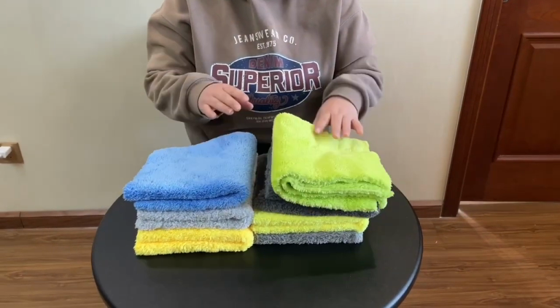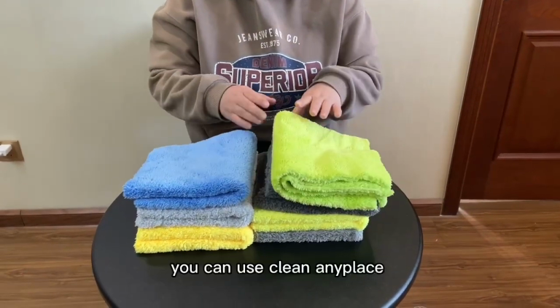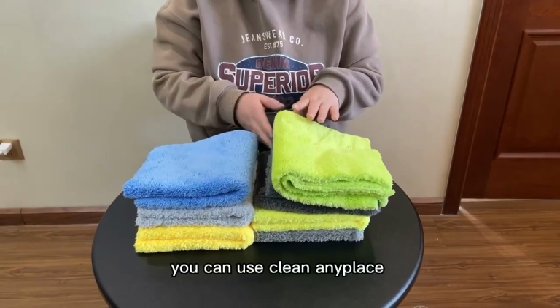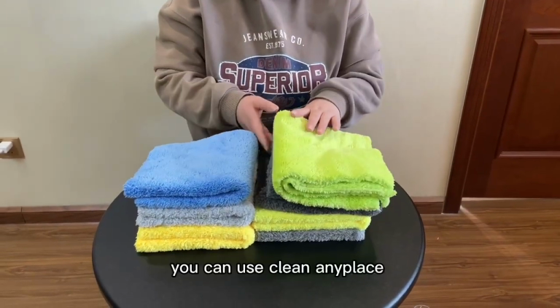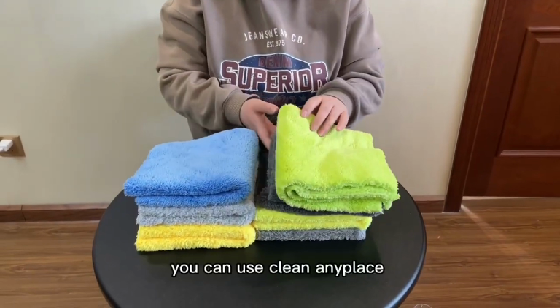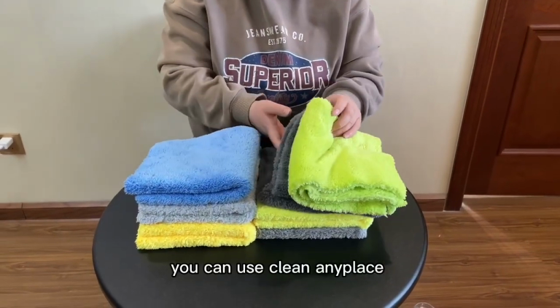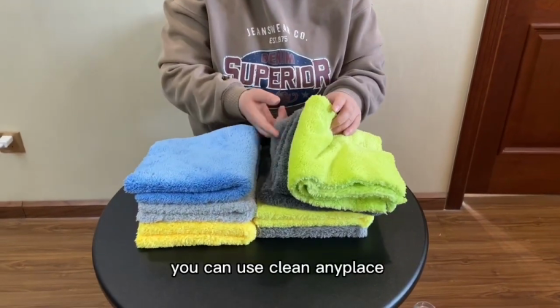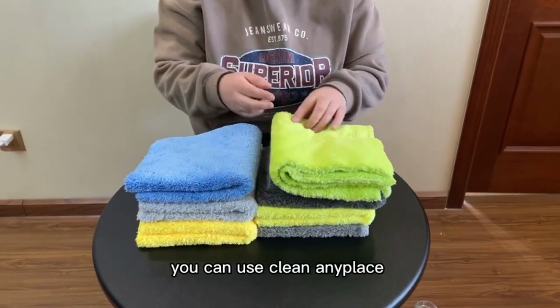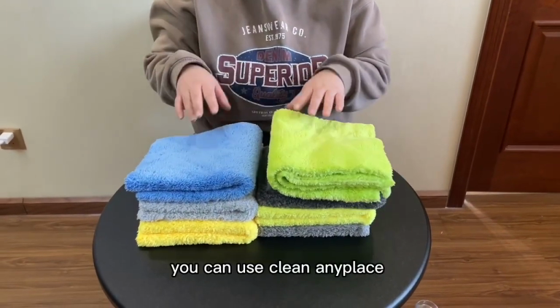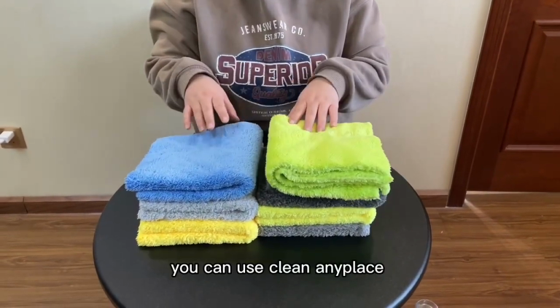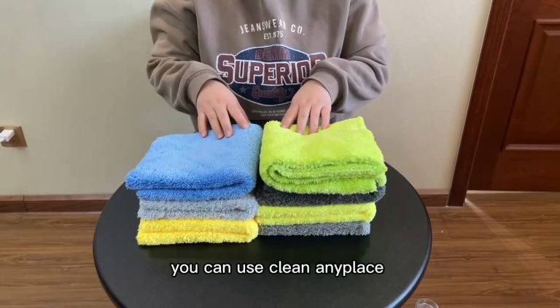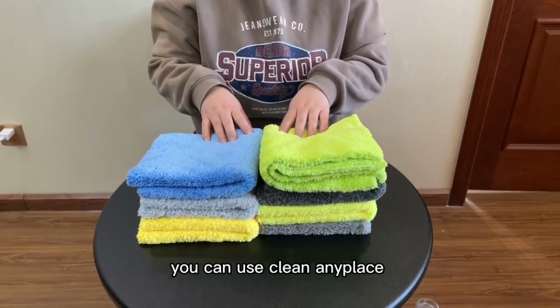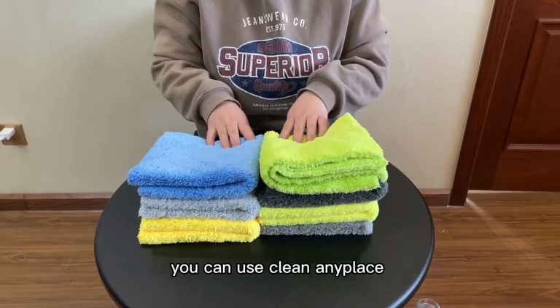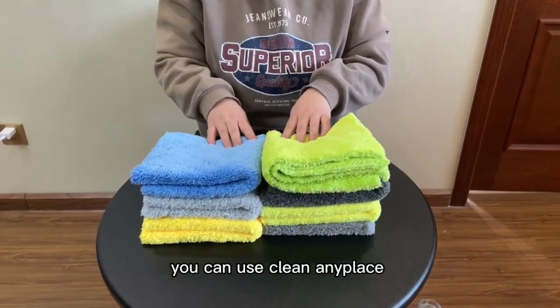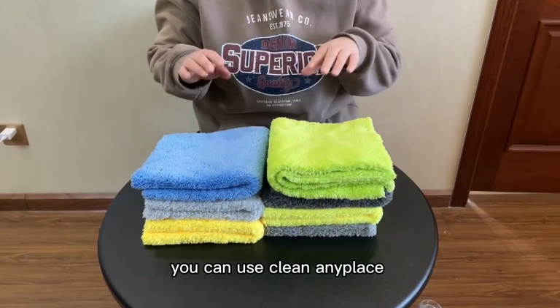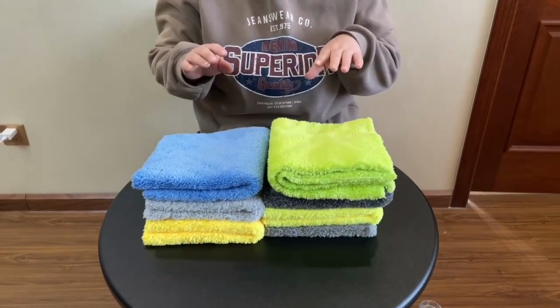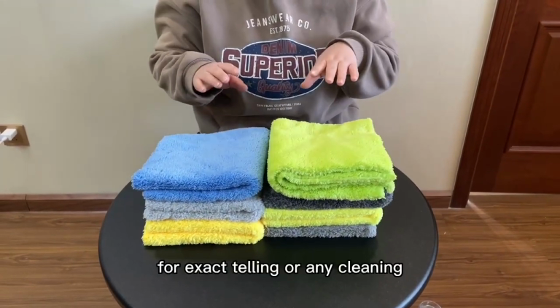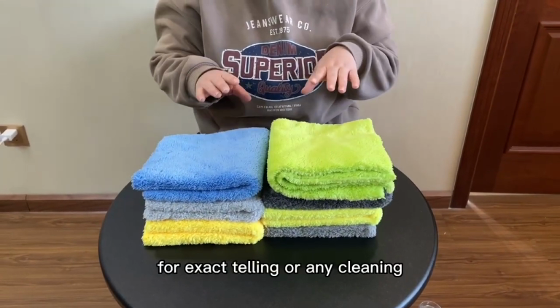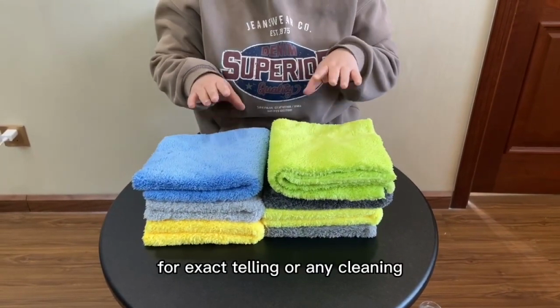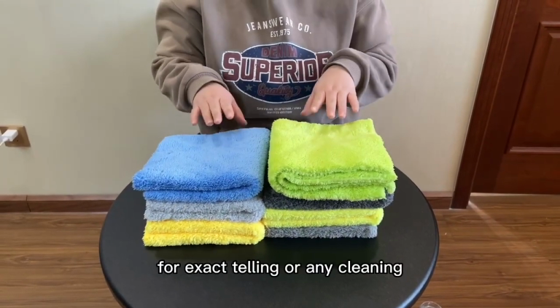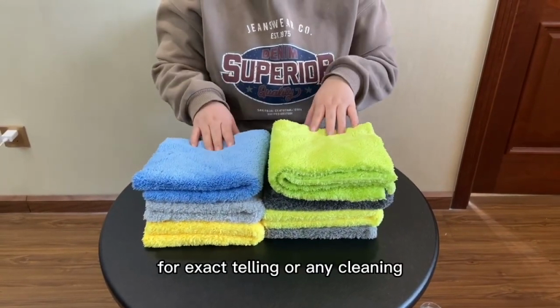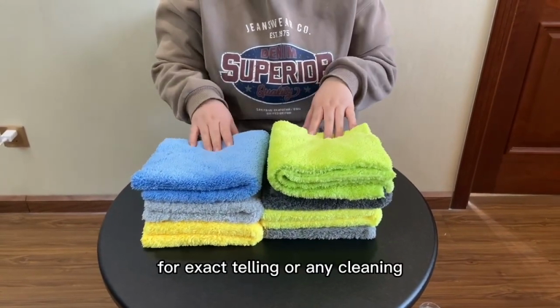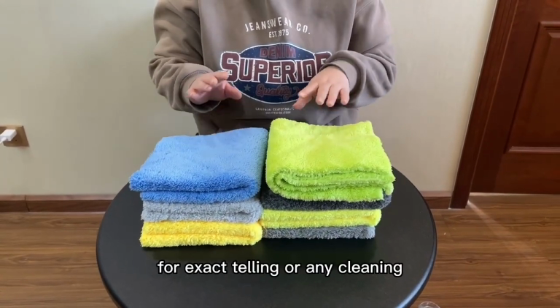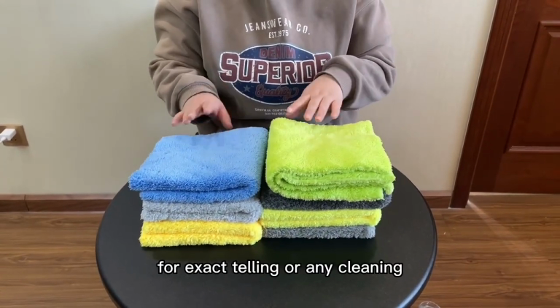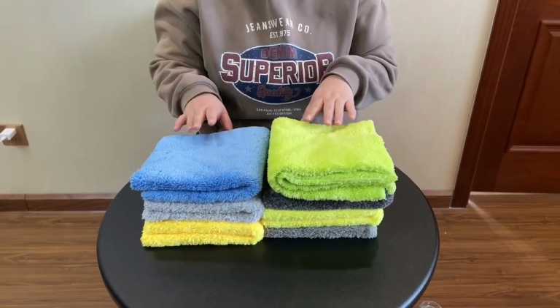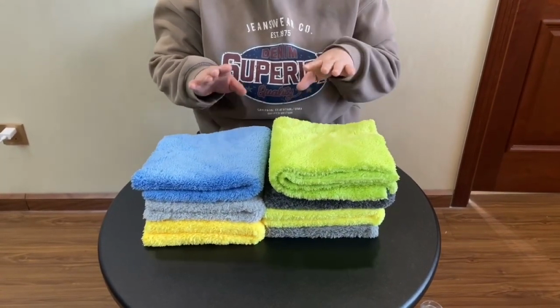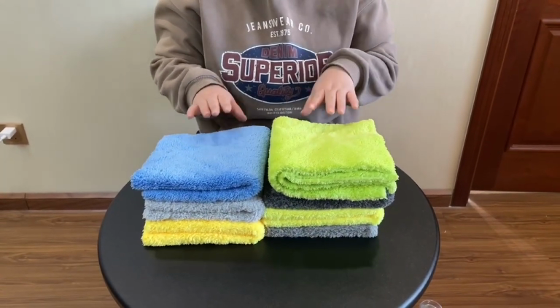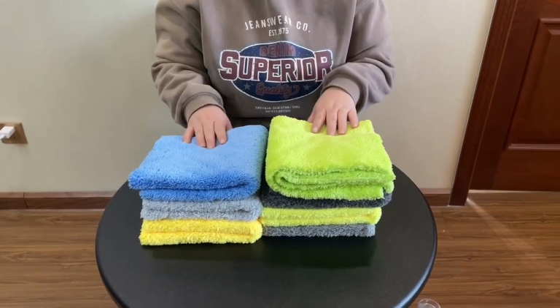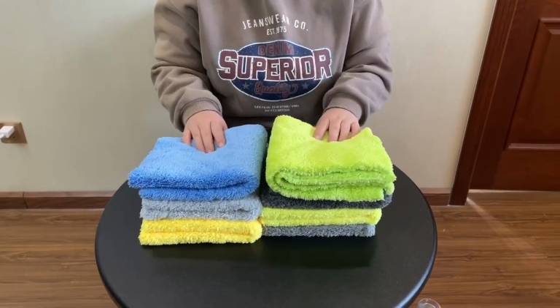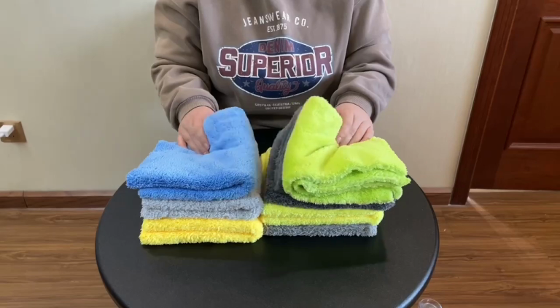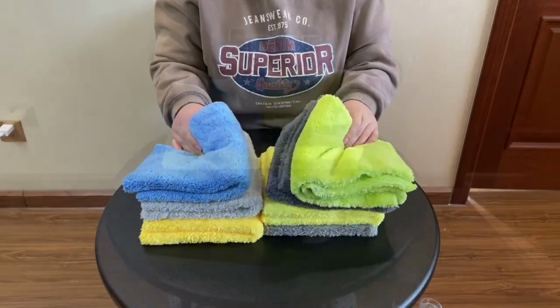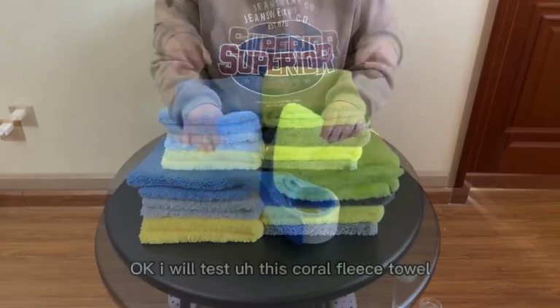It is so soft and comfortable. You can use it to clean any place, for car detailing or any cleaning.